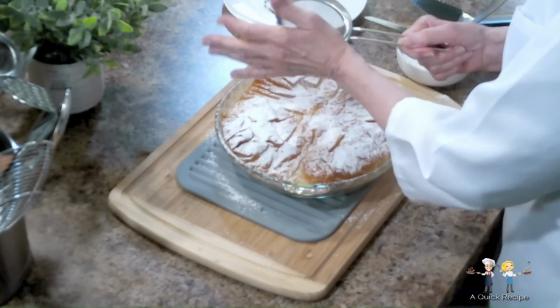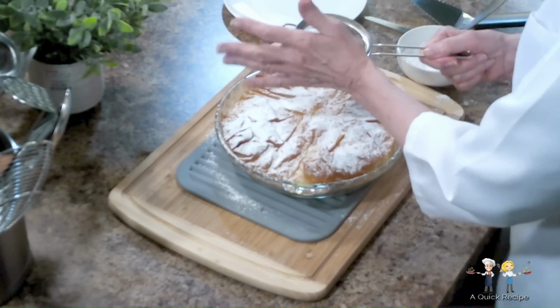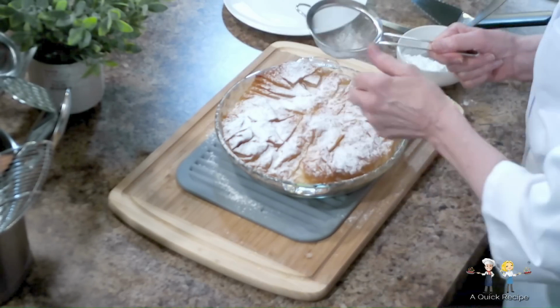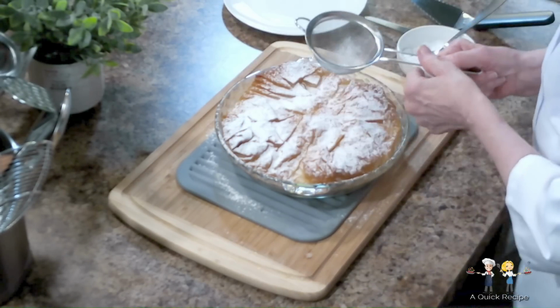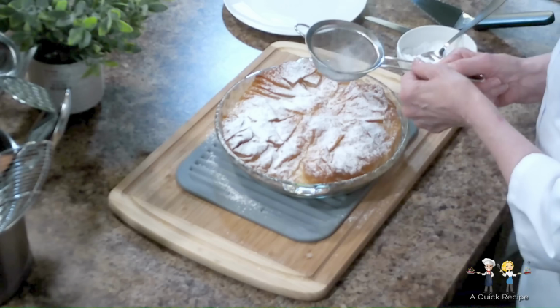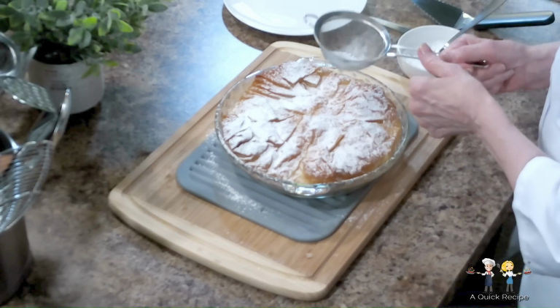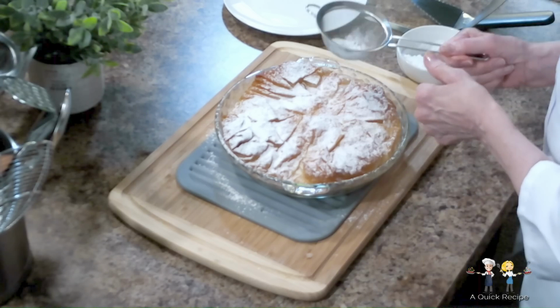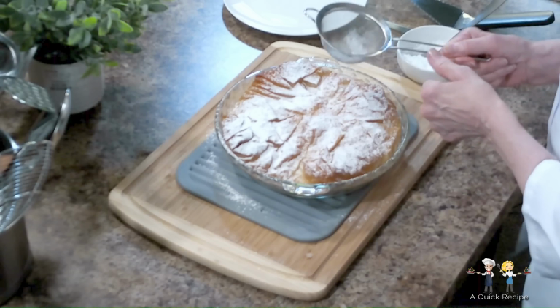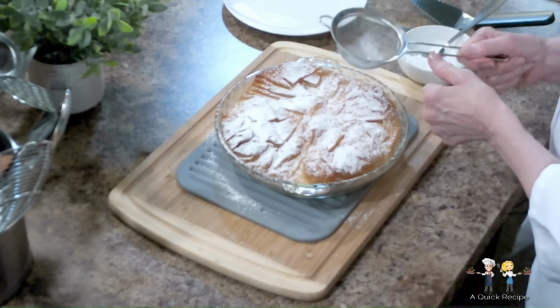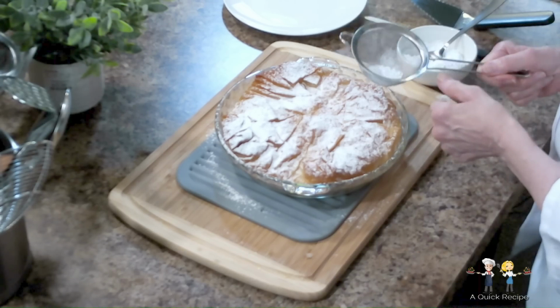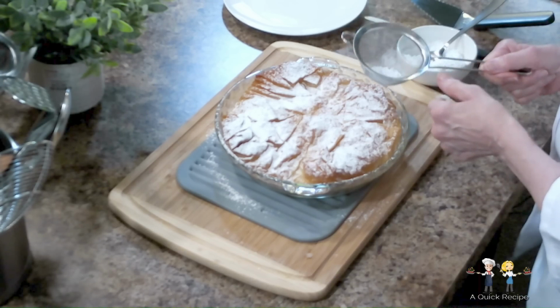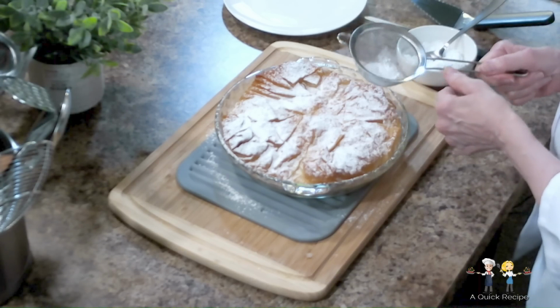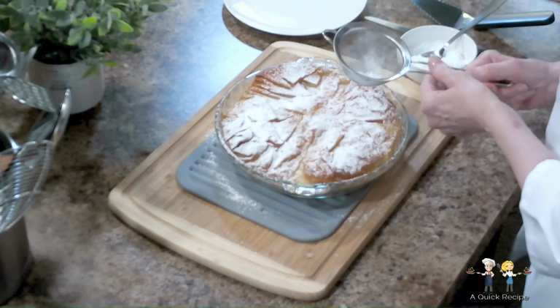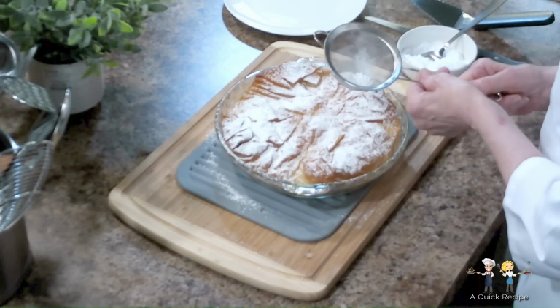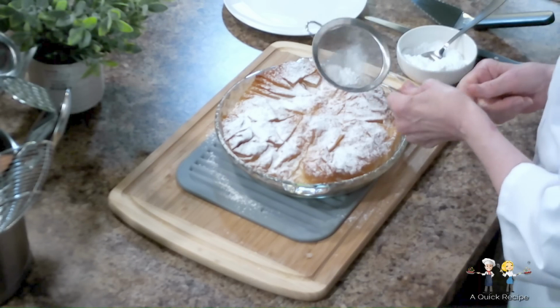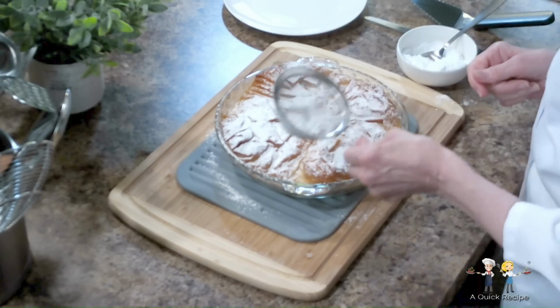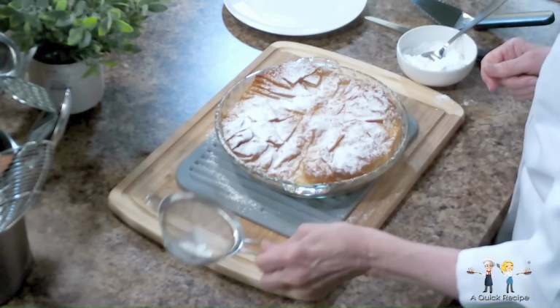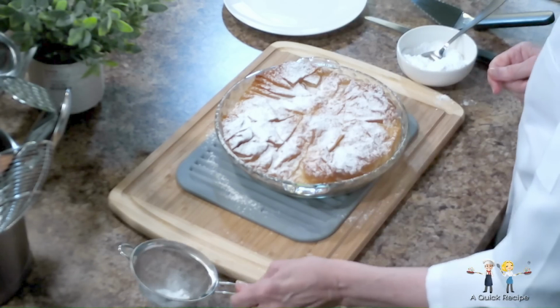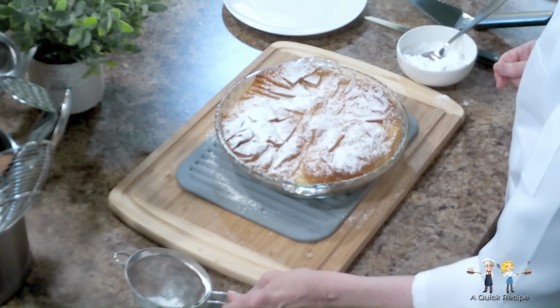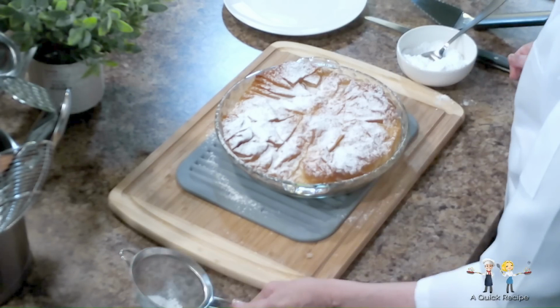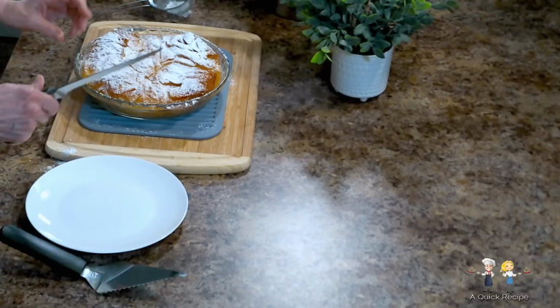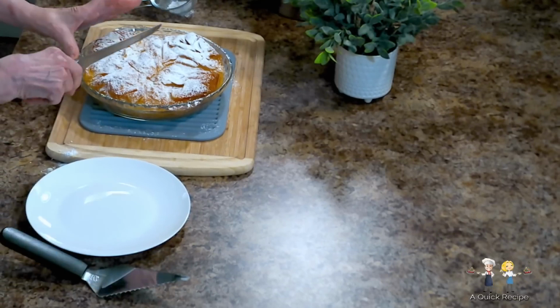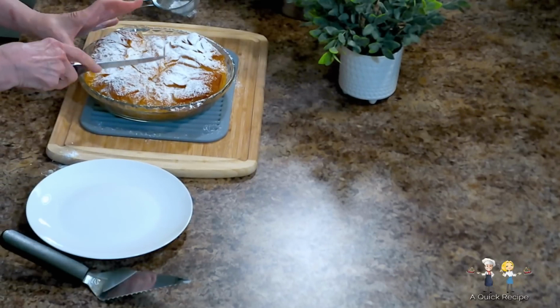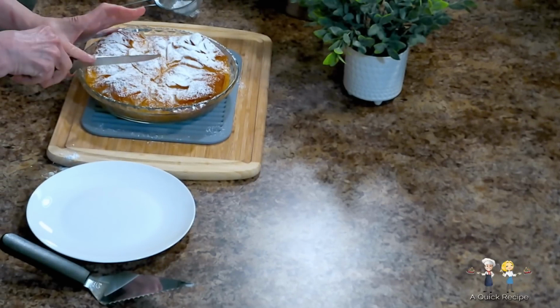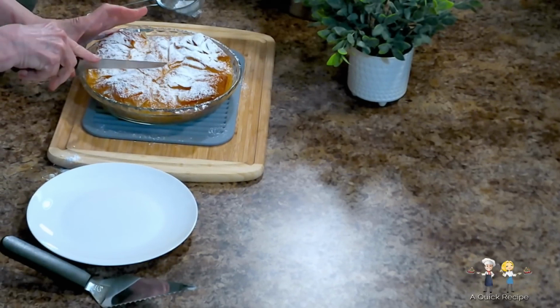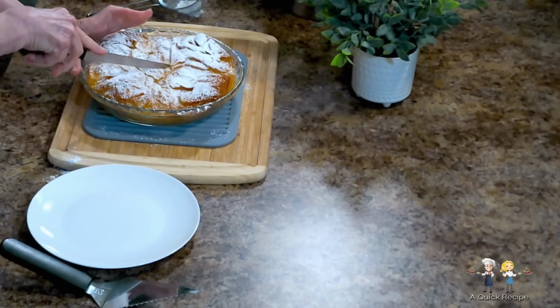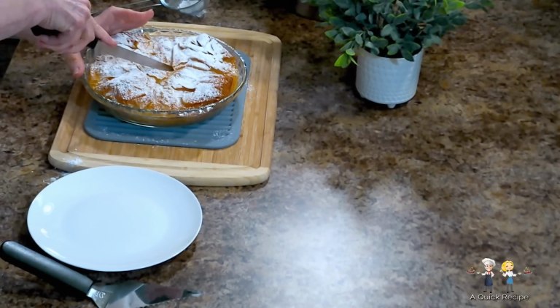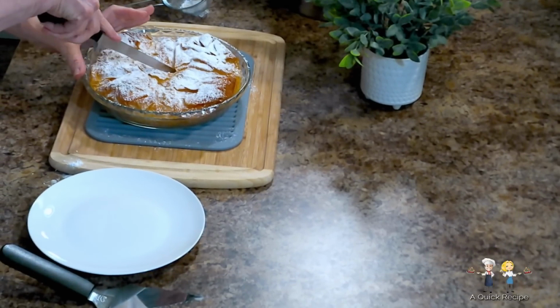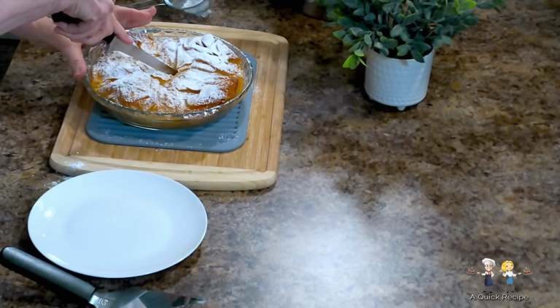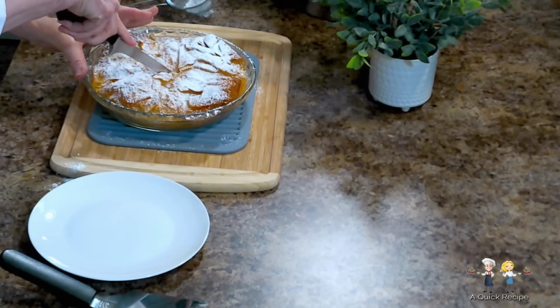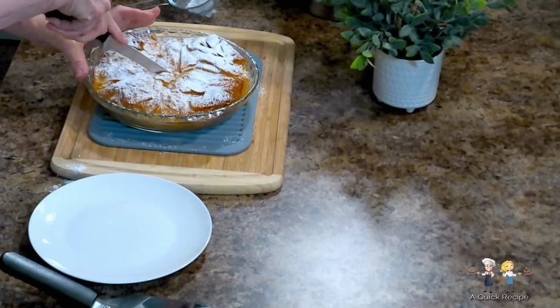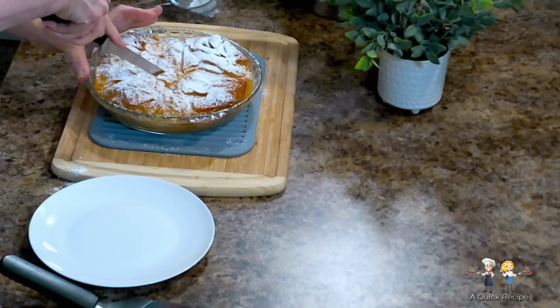When the baking is done, let the pie cool, and then sprinkle a copious amount of powdered sugar on top, and serve.